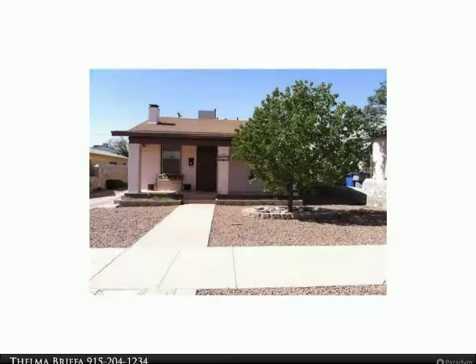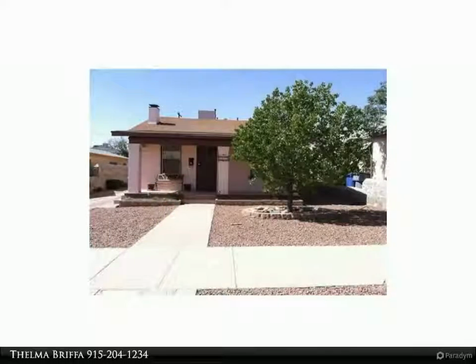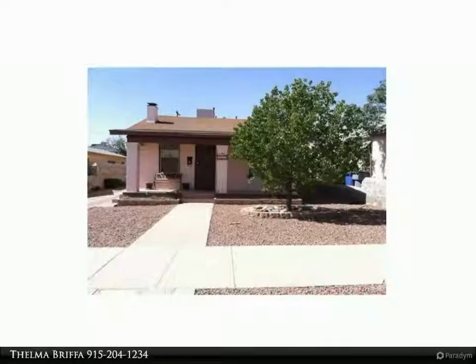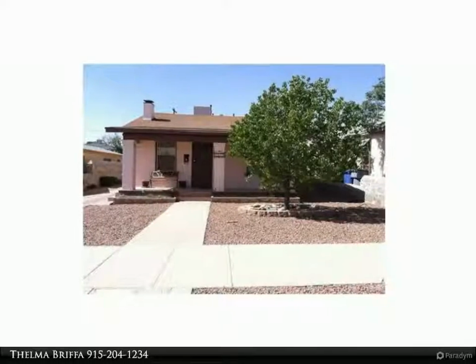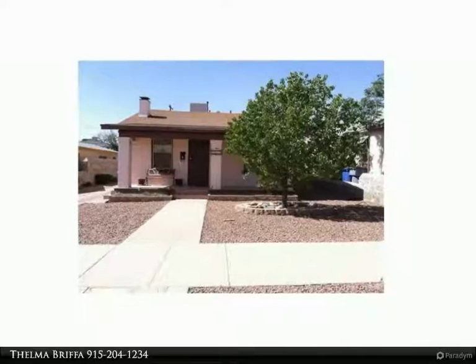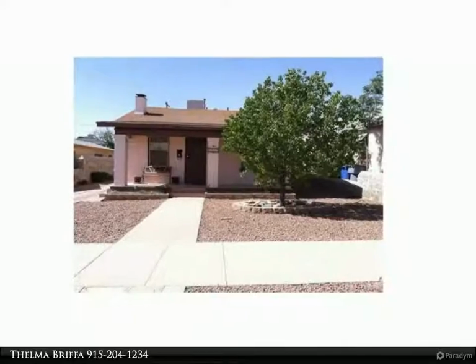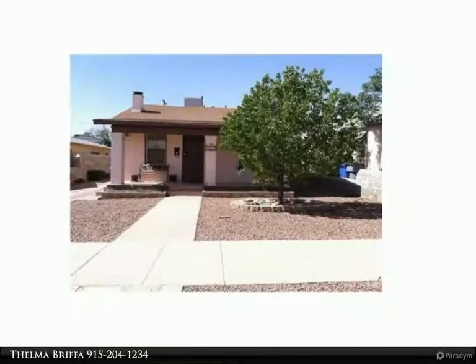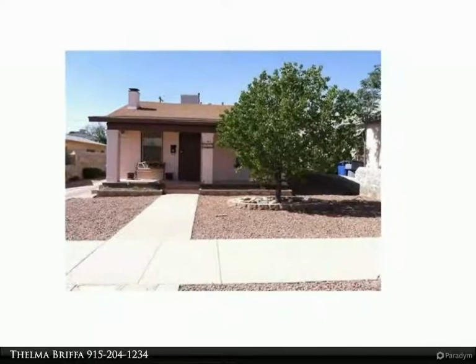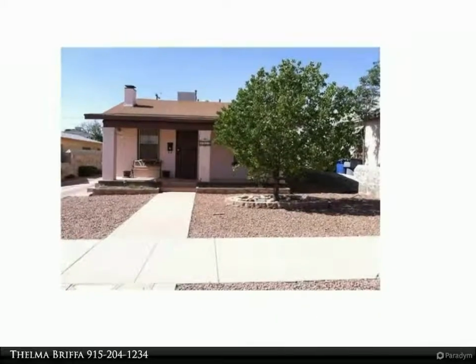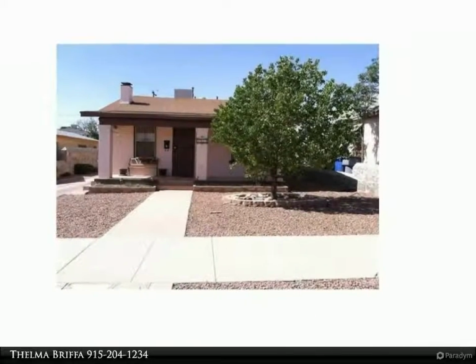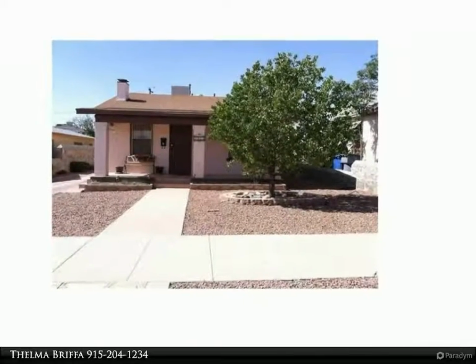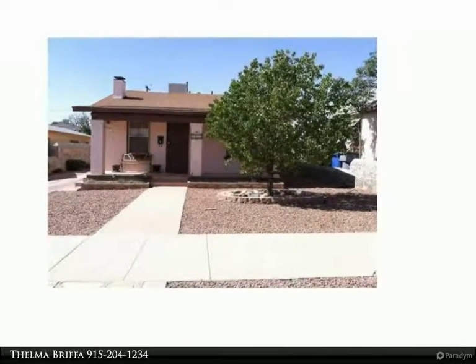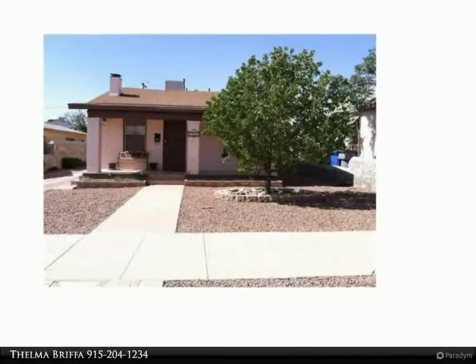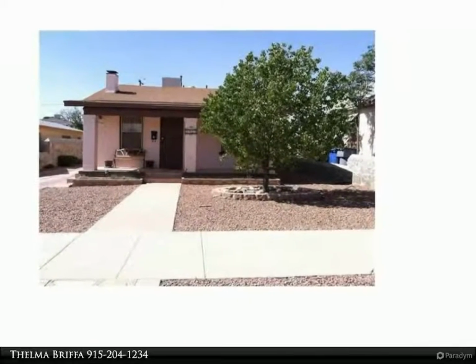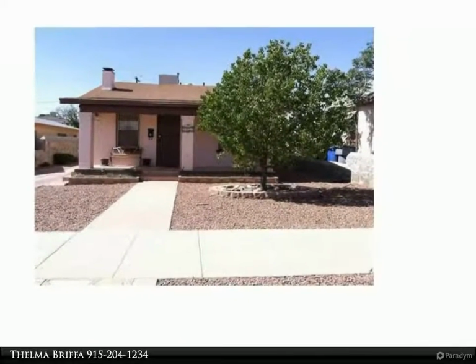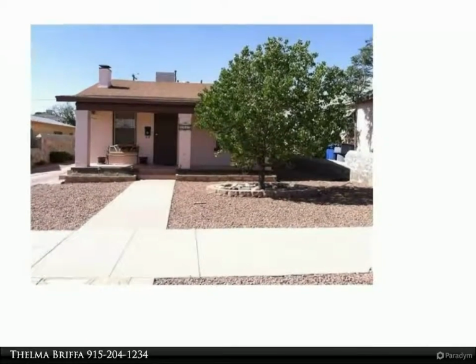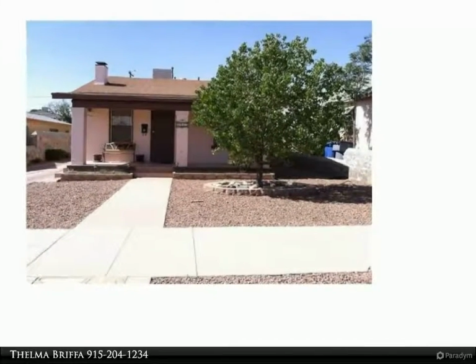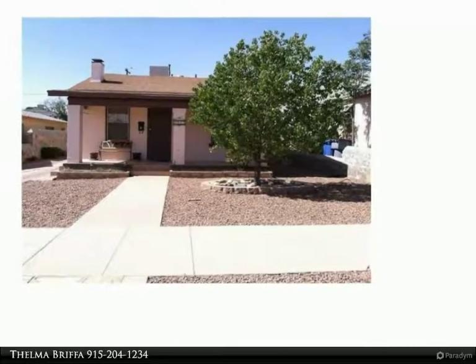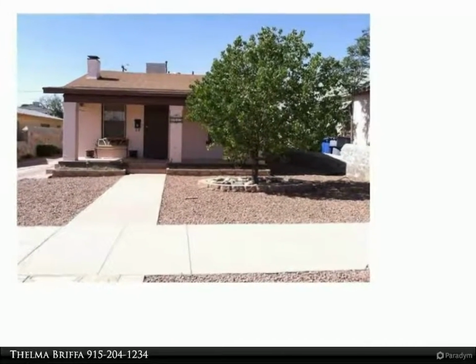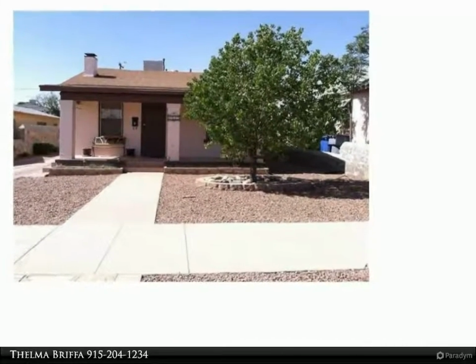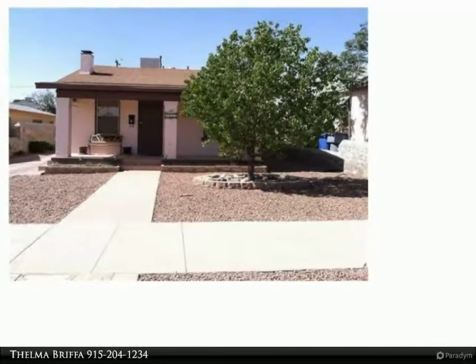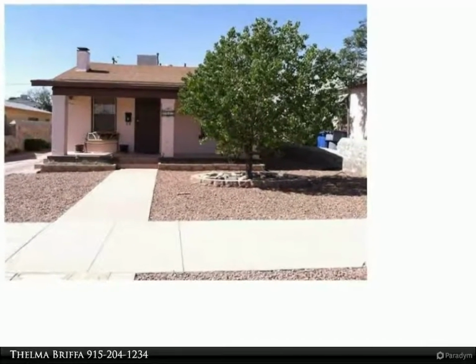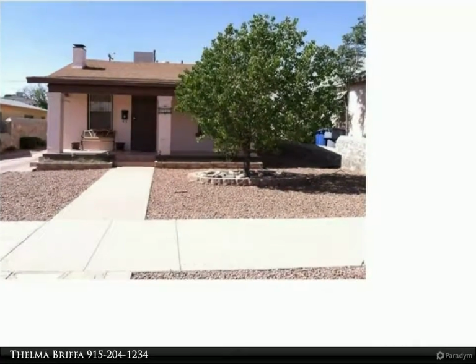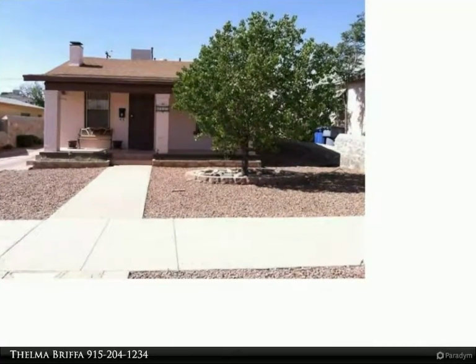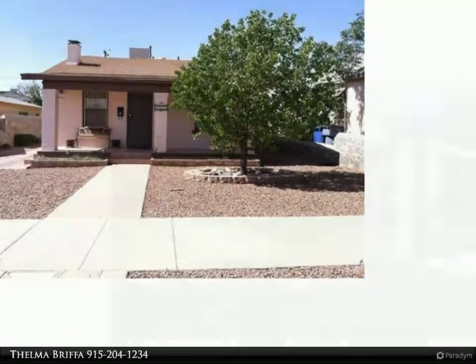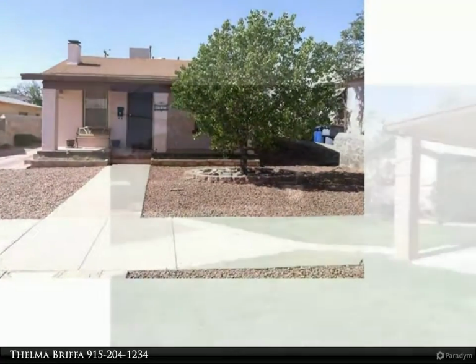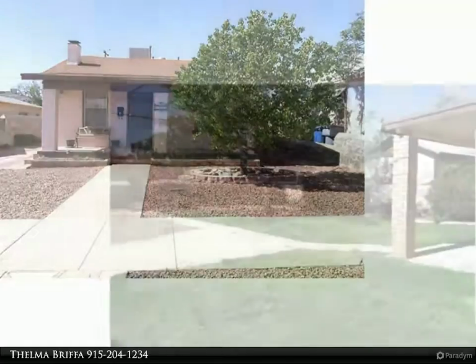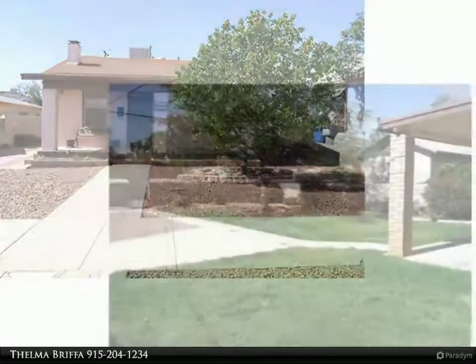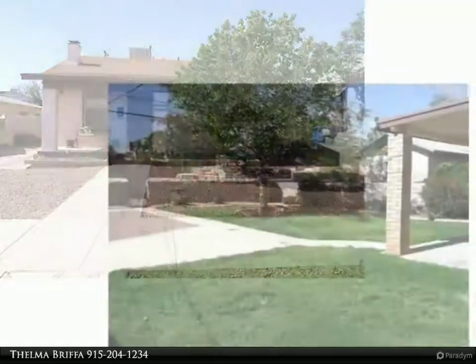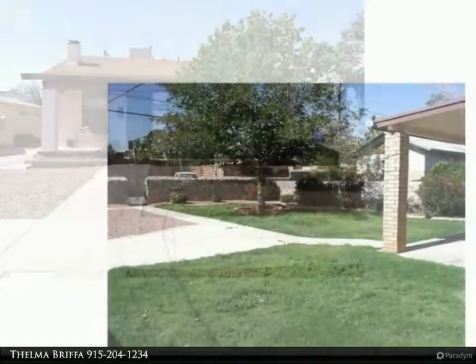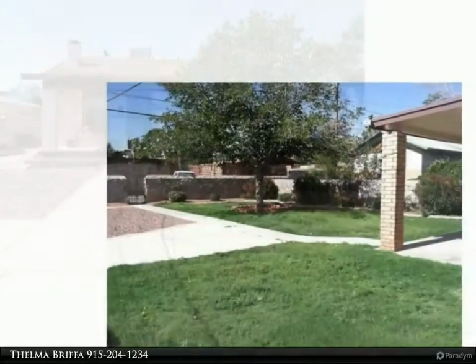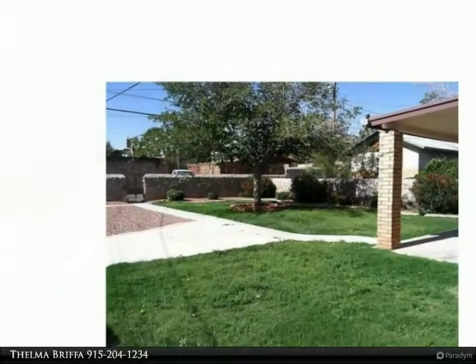Welcome to the Better Homes and Gardens Real Estate property visual tour. This is part of our complete listing marketing package for every listing.